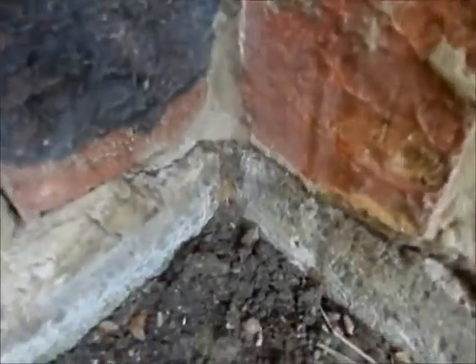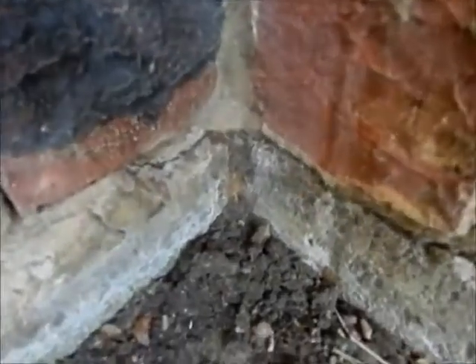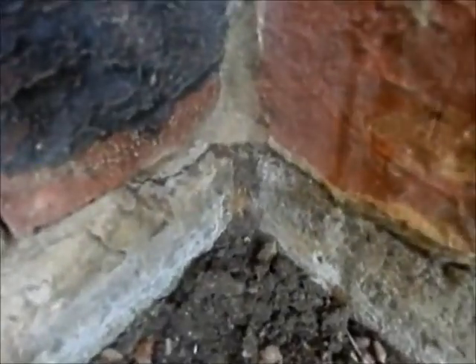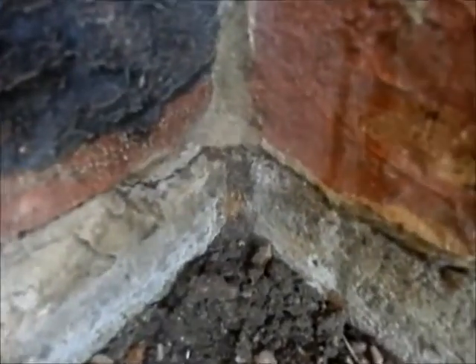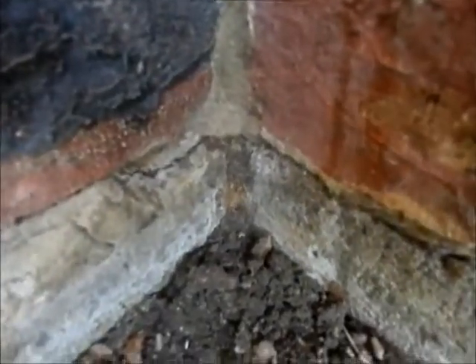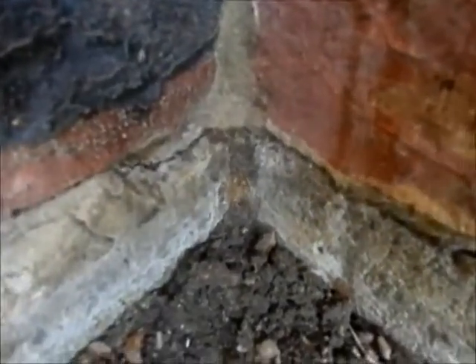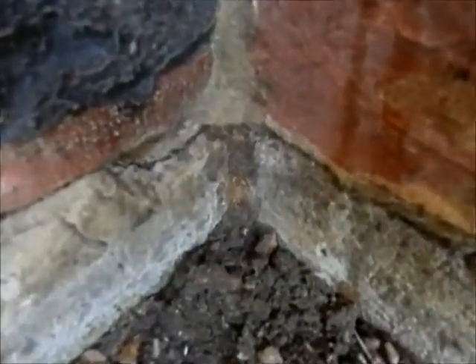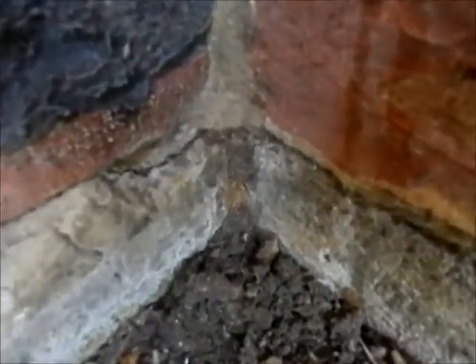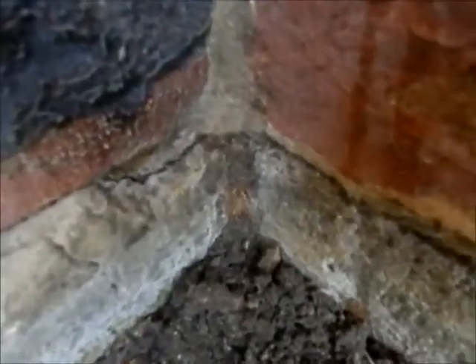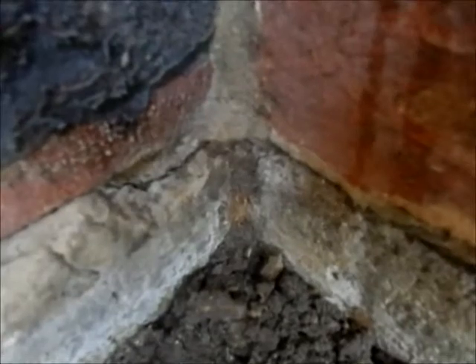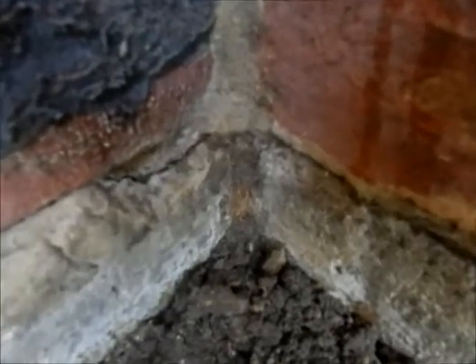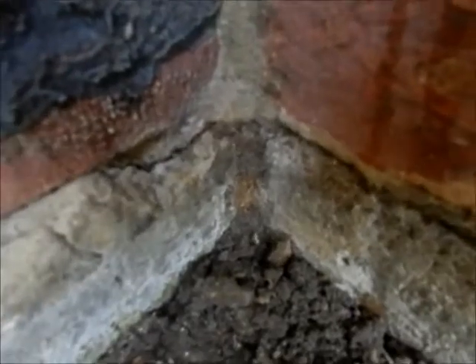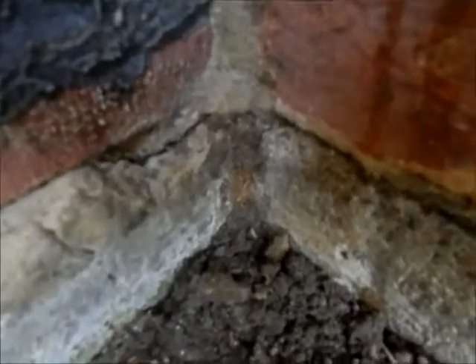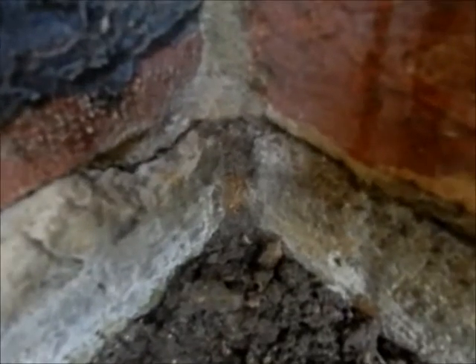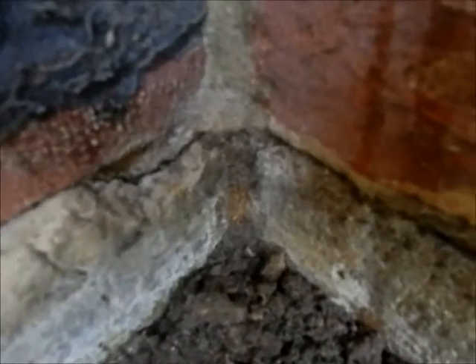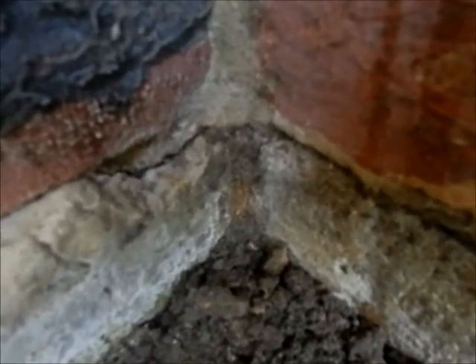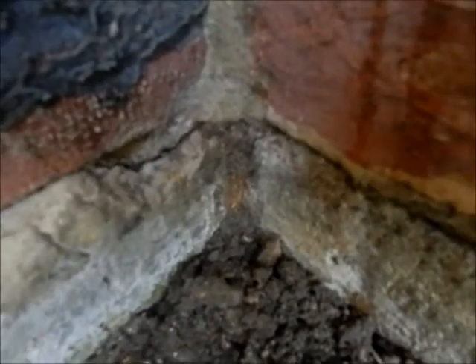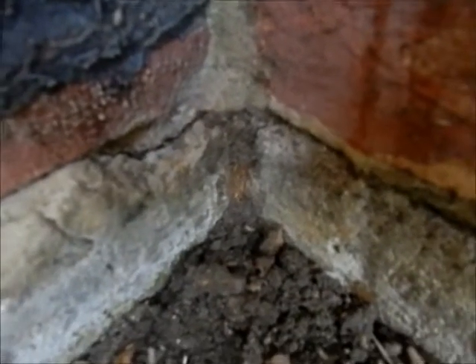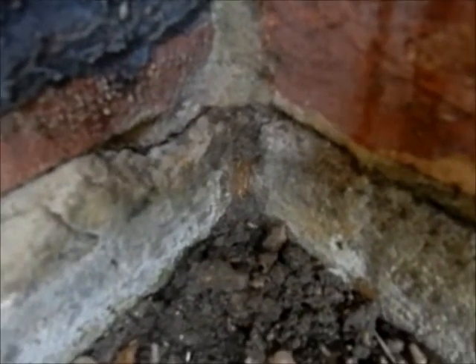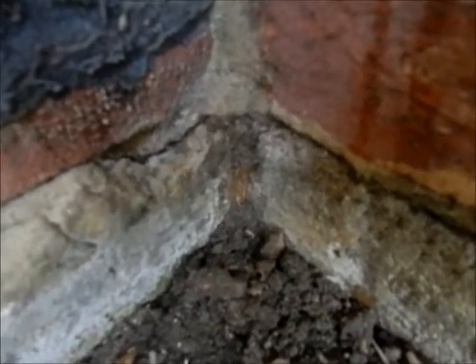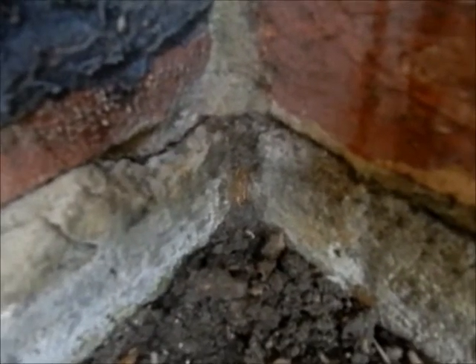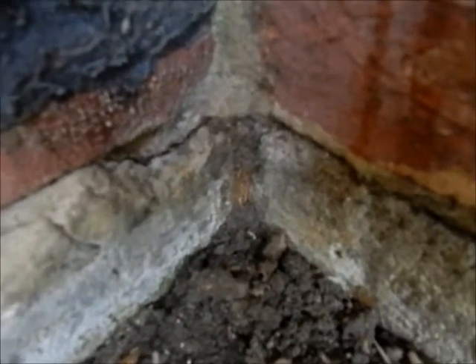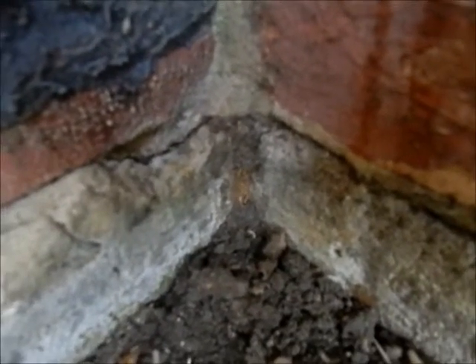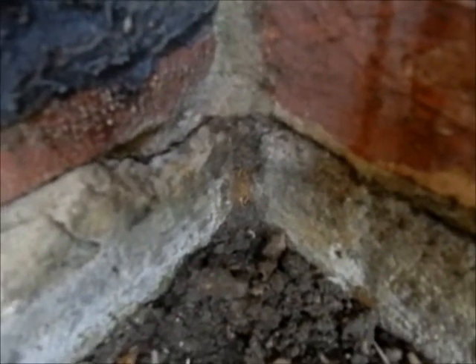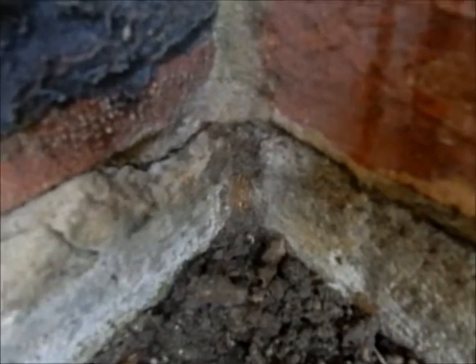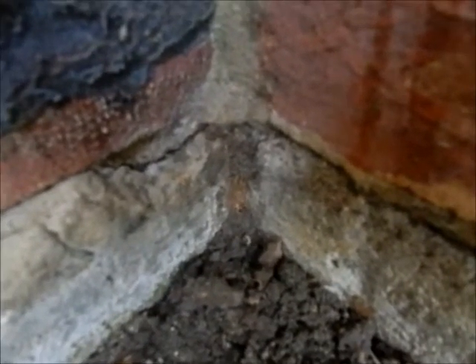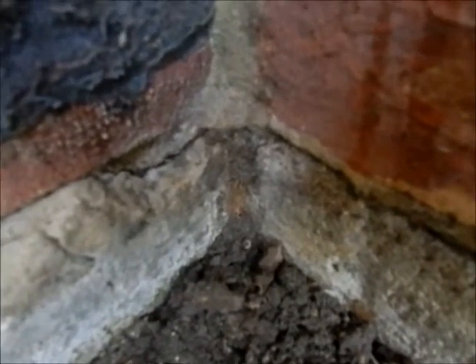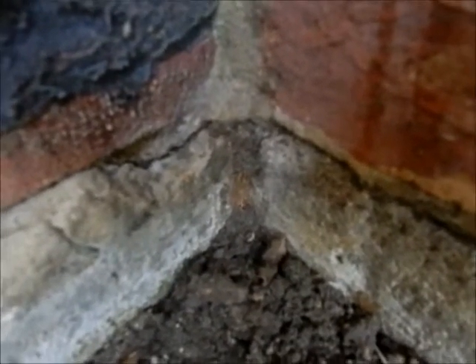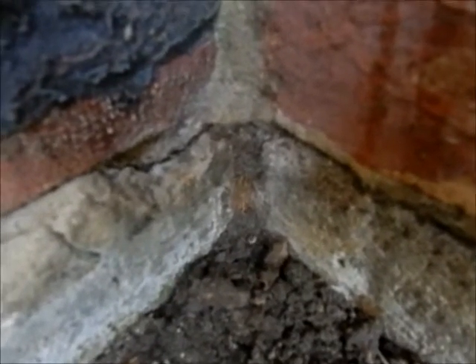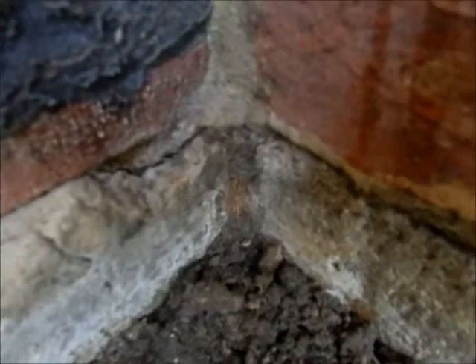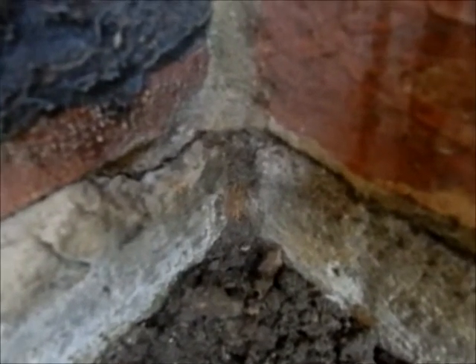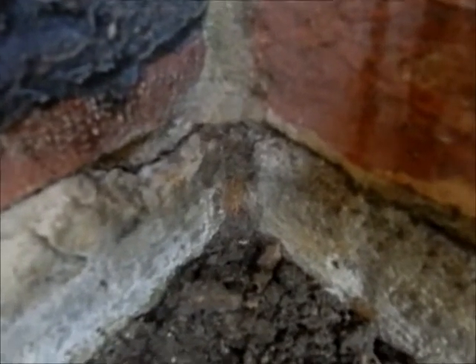You can see those termites running up and down there. See that one moving across the screen there?